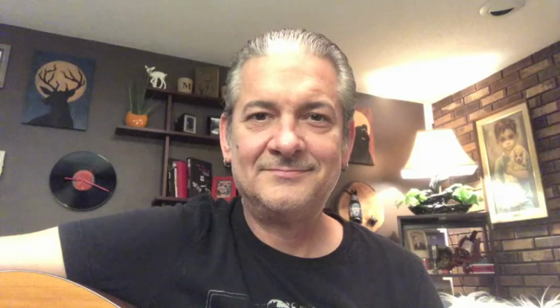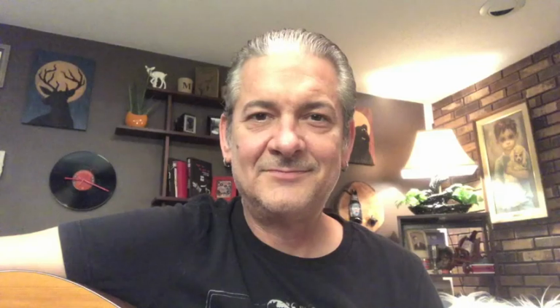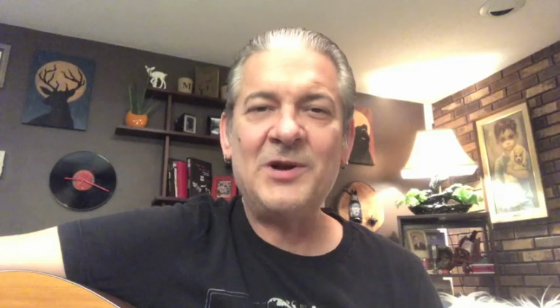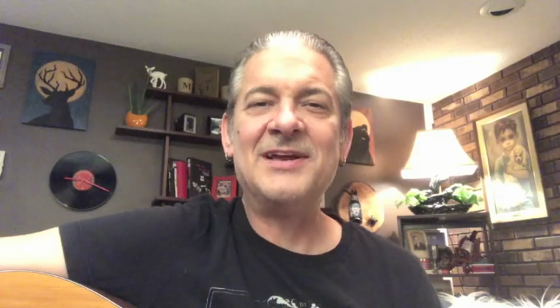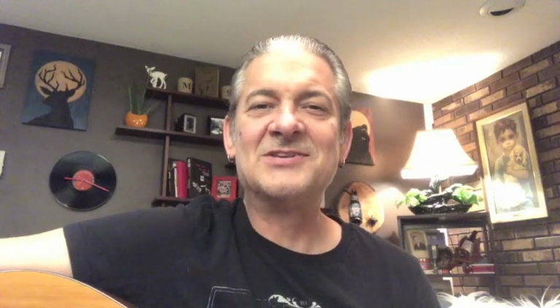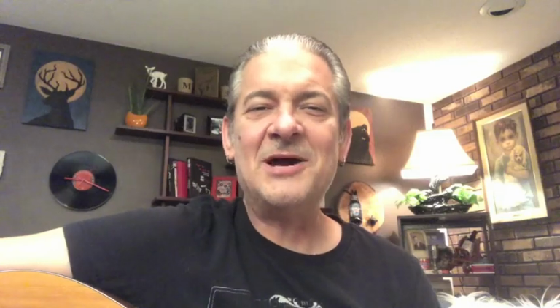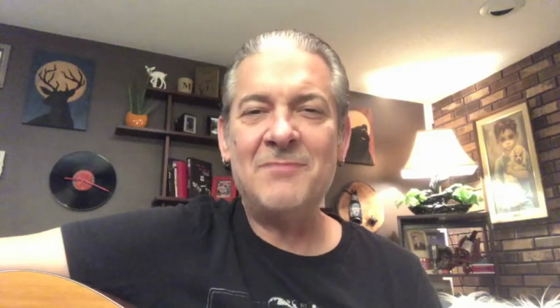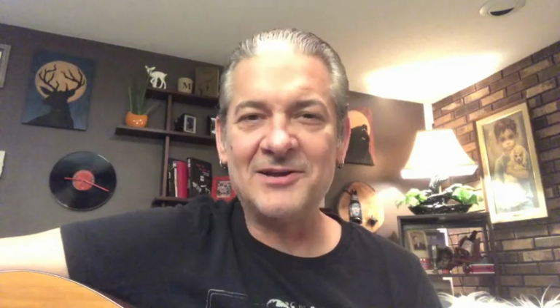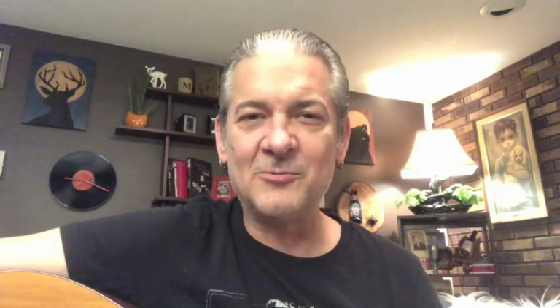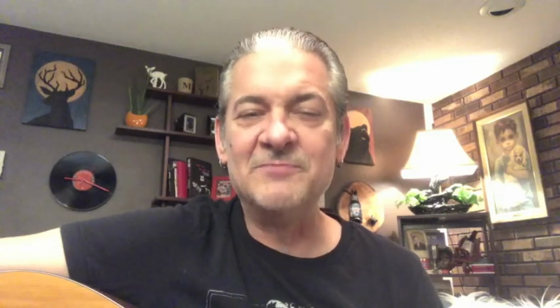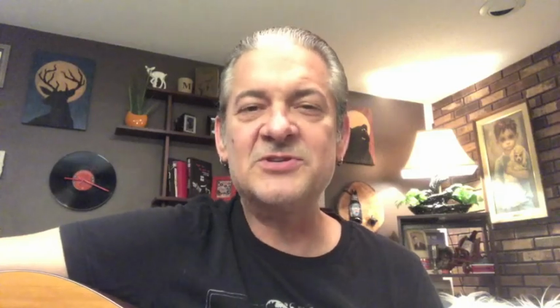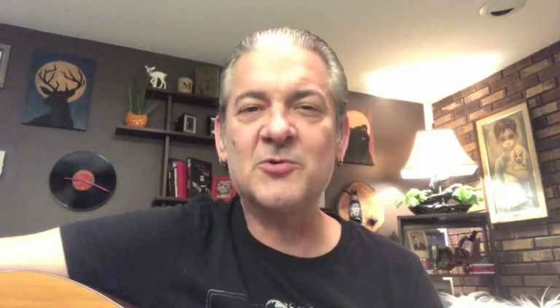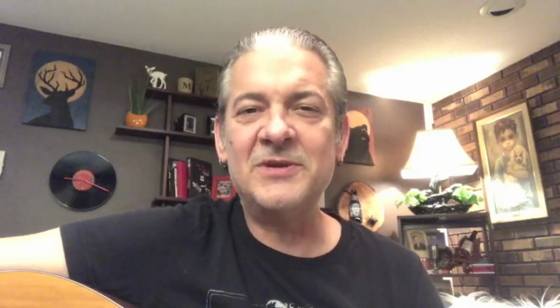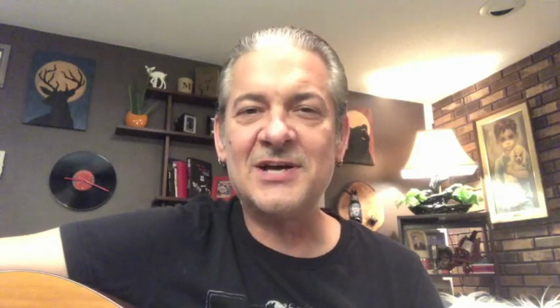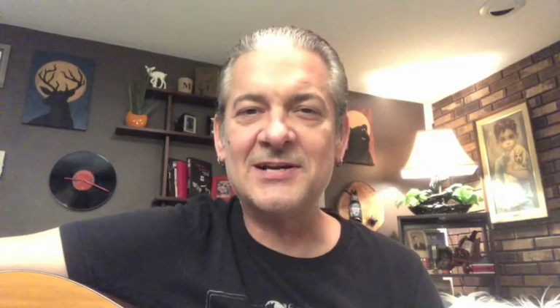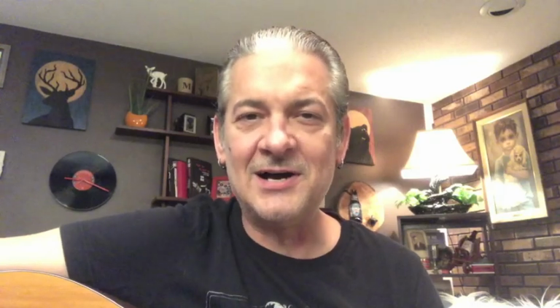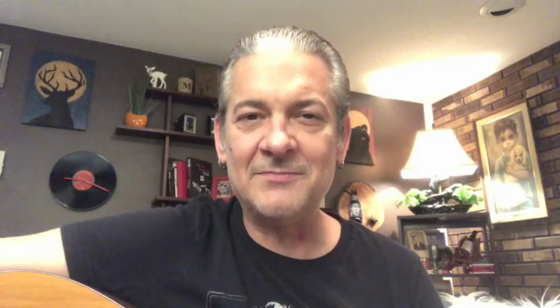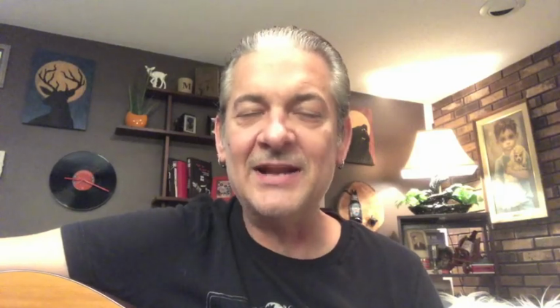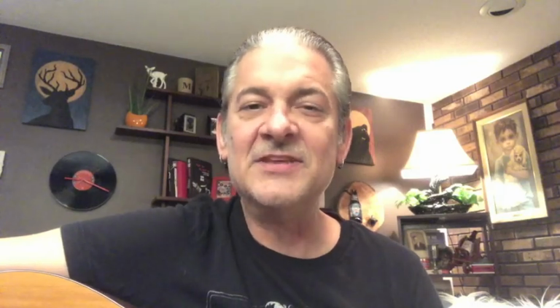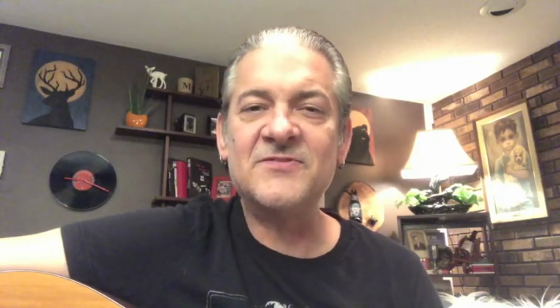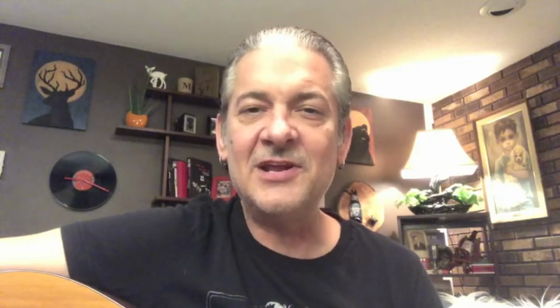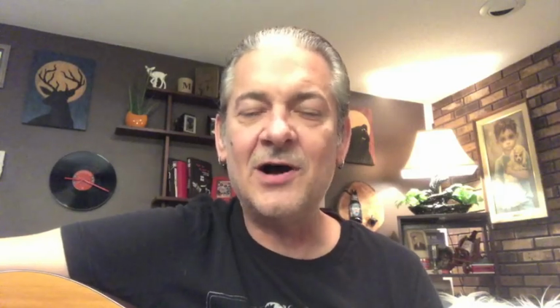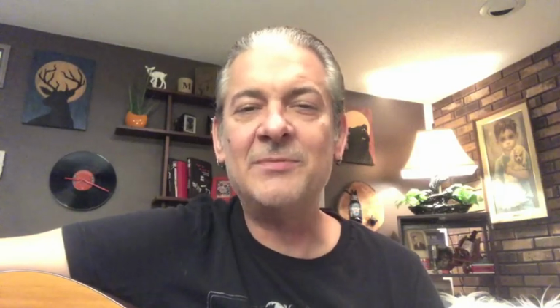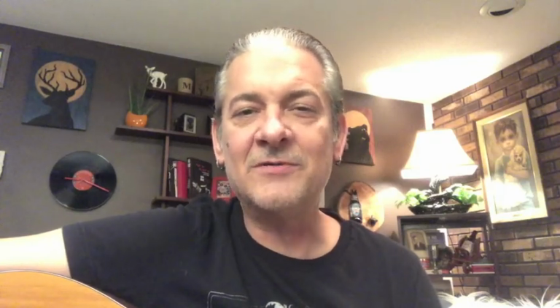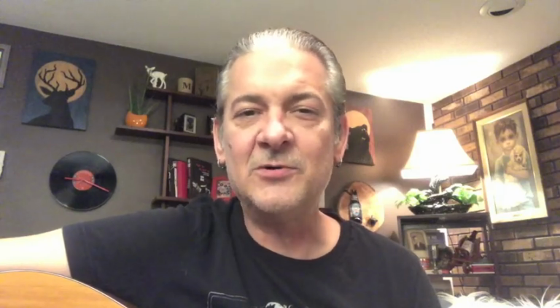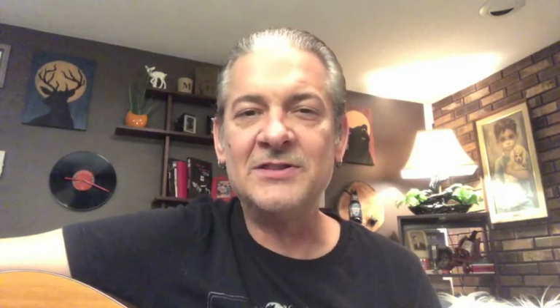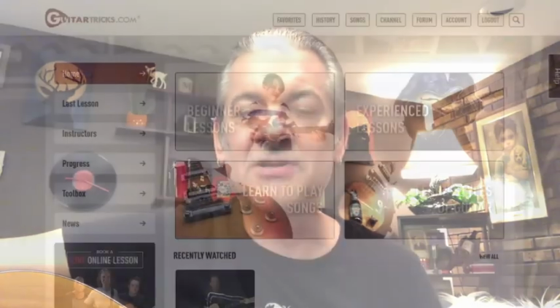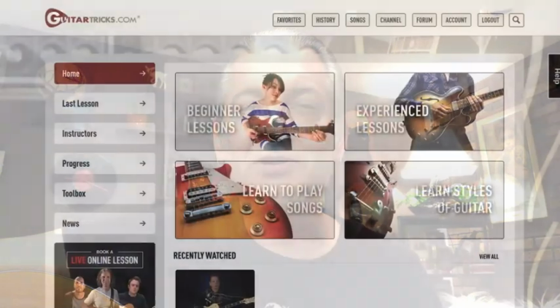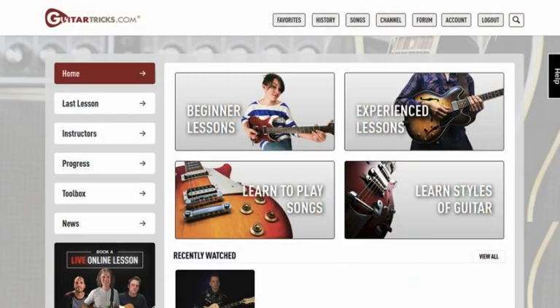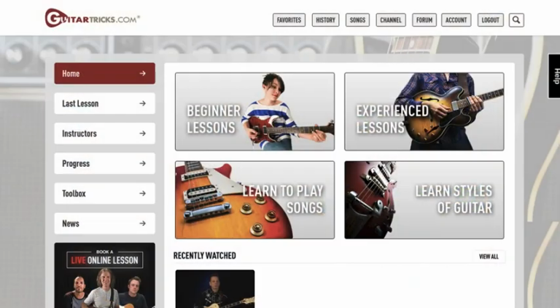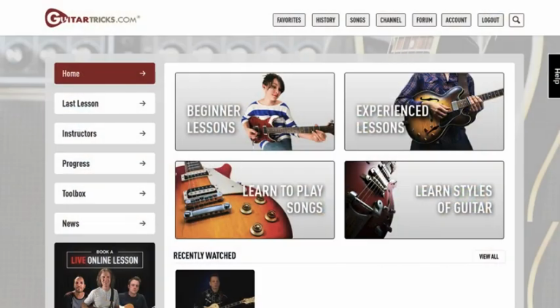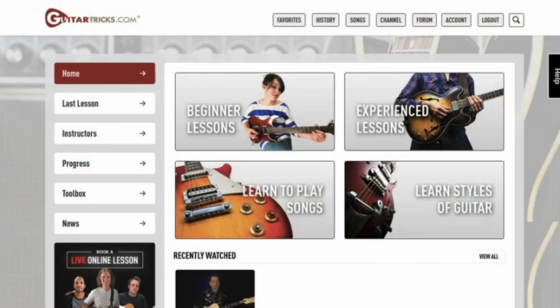Greetings! I'm Michael with MusicGroupies.com, and in this video I'll be reviewing the Guitar Tricks website.